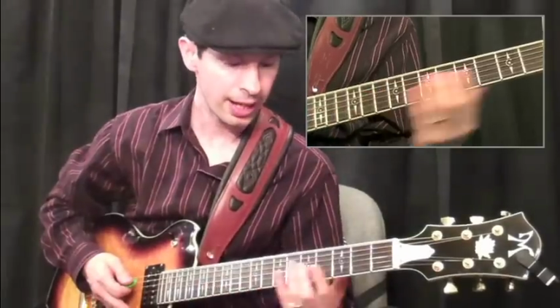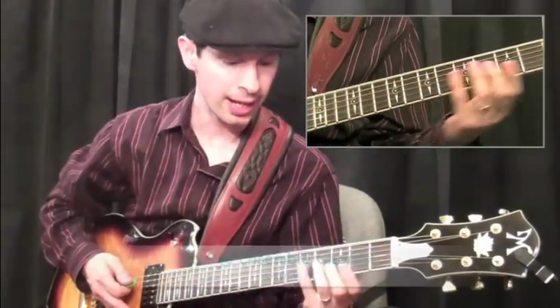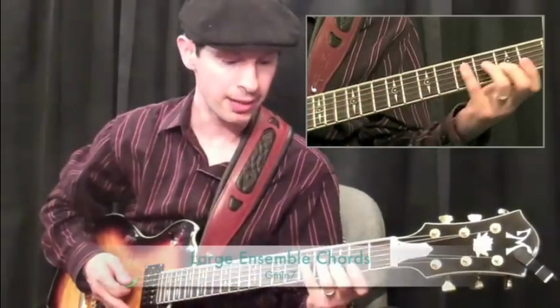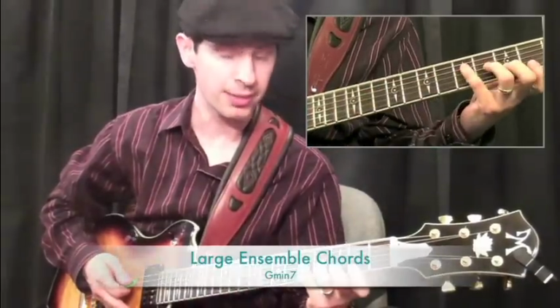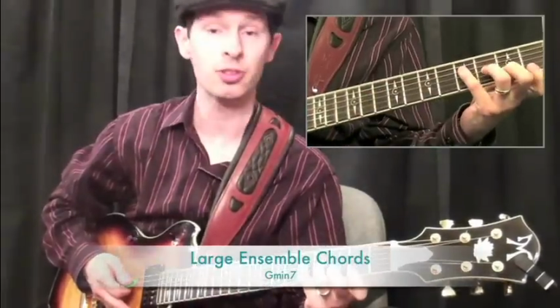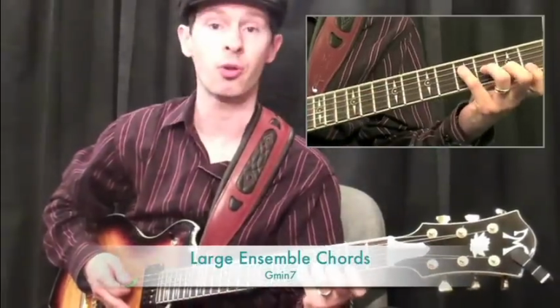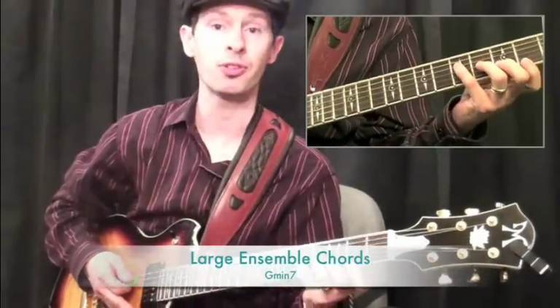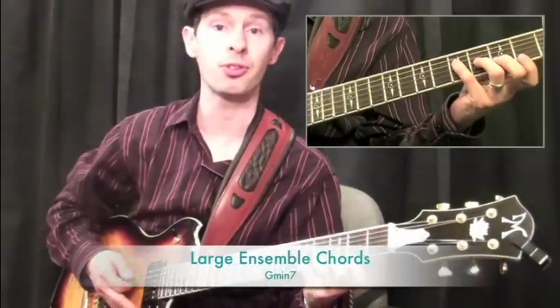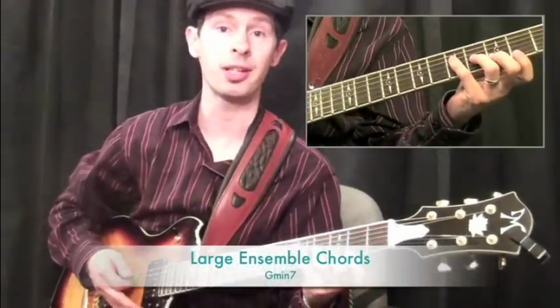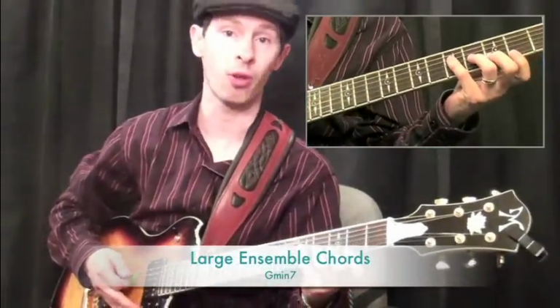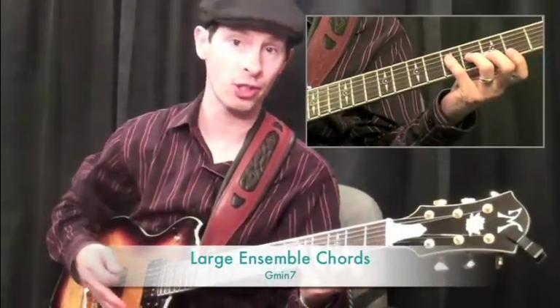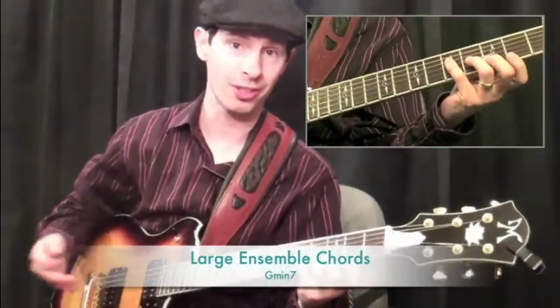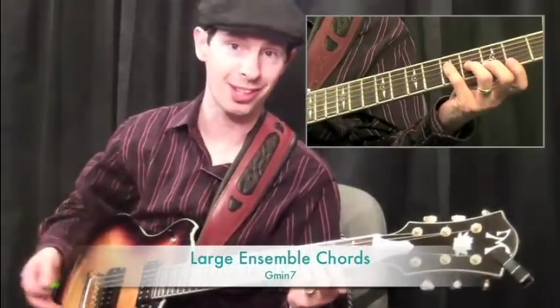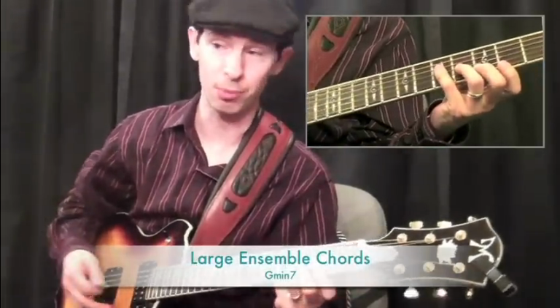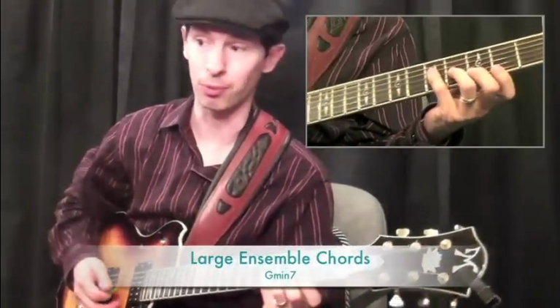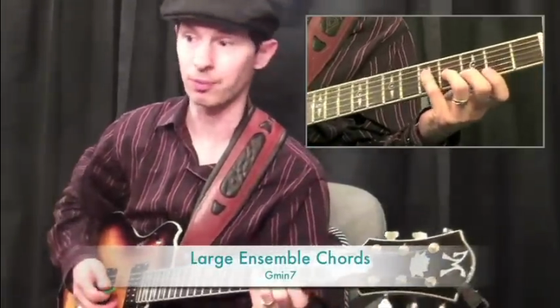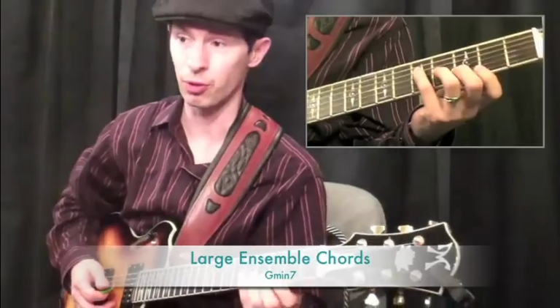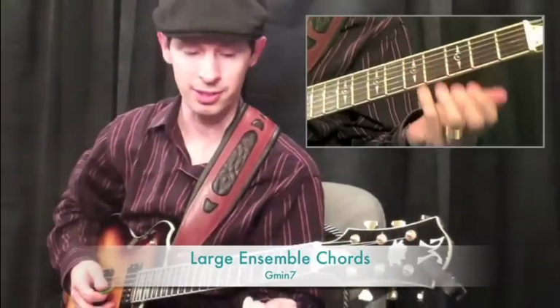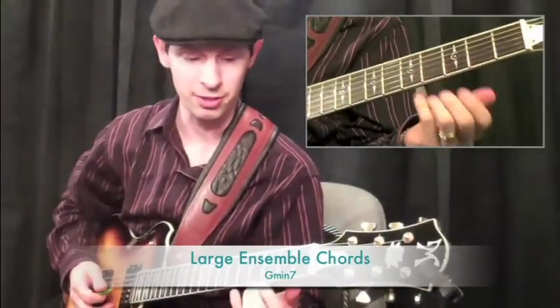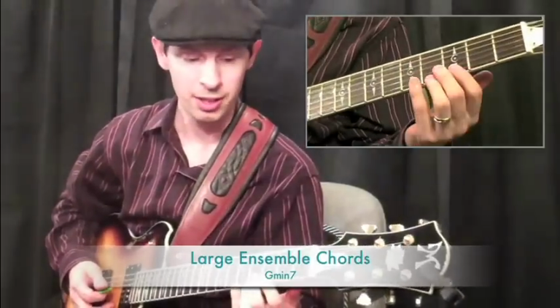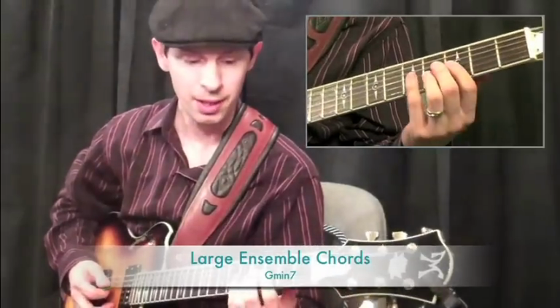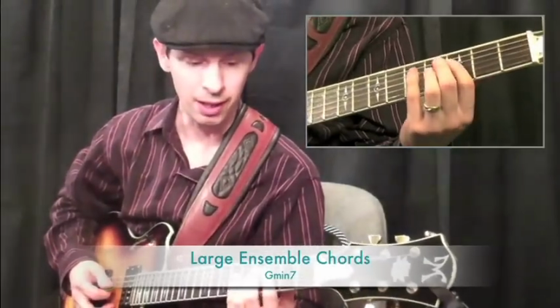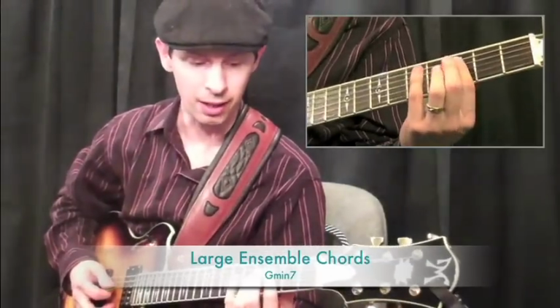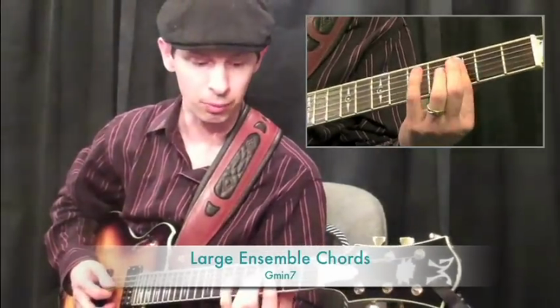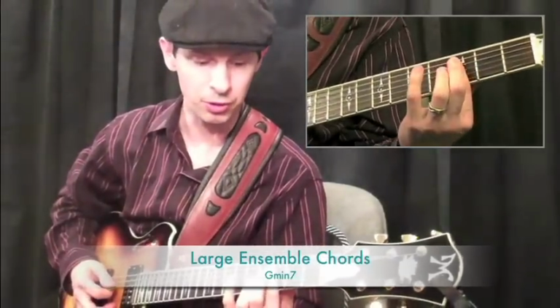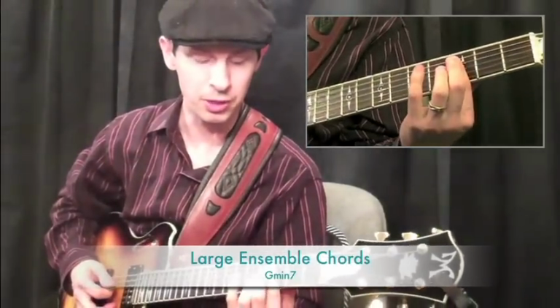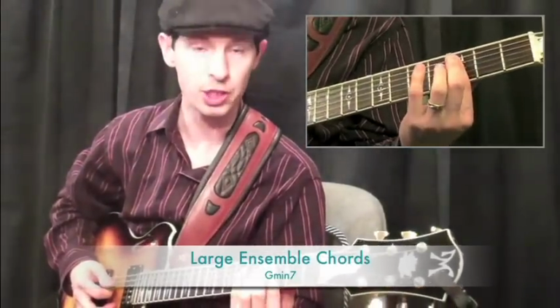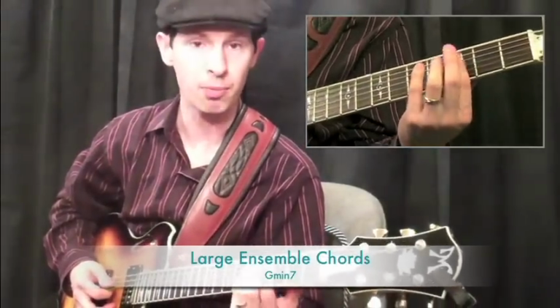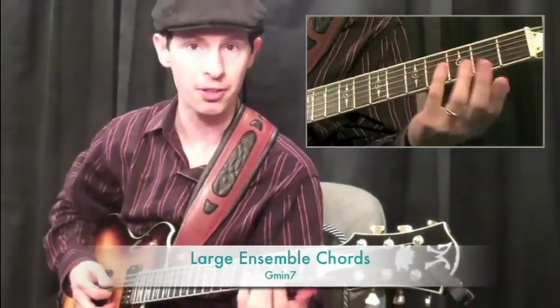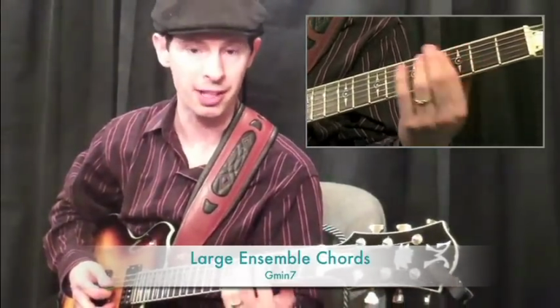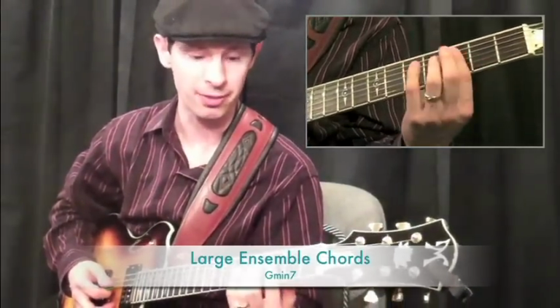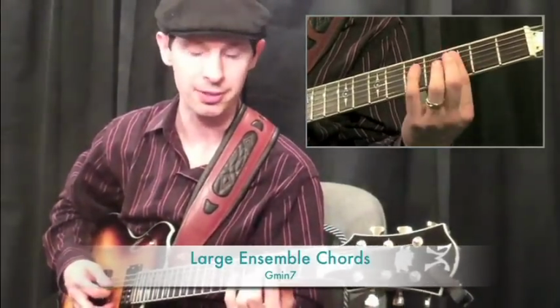And next, it's on to the large ensemble voicings. We'll do the G minor 7s.